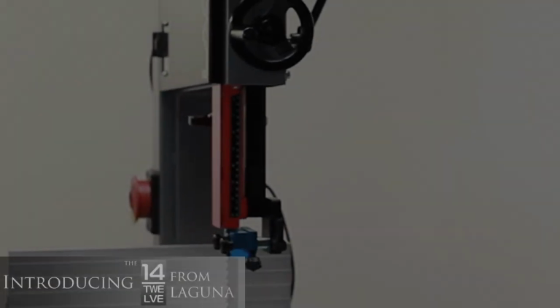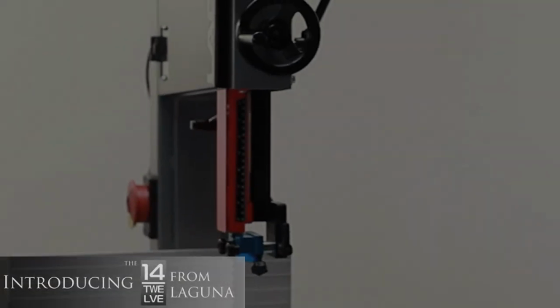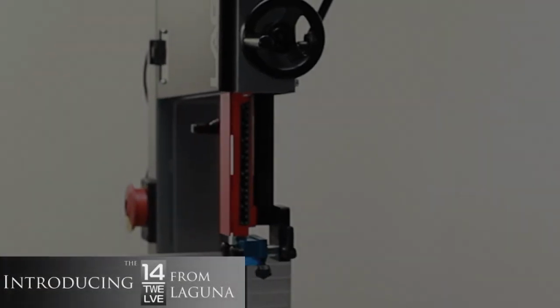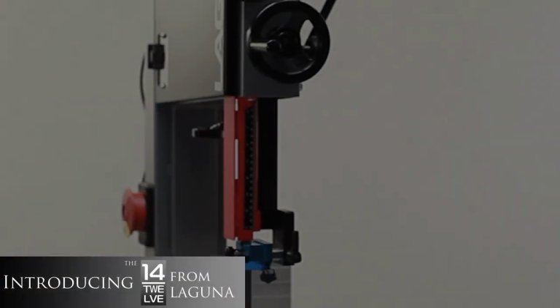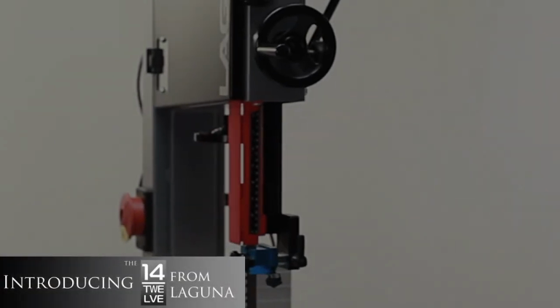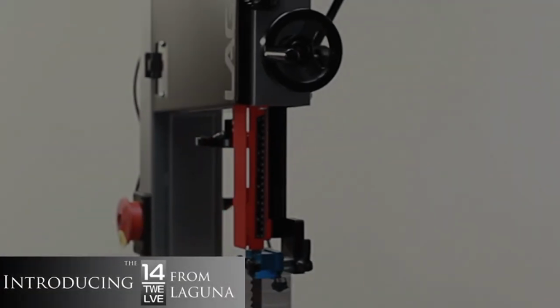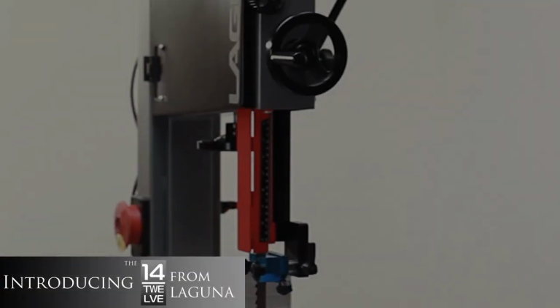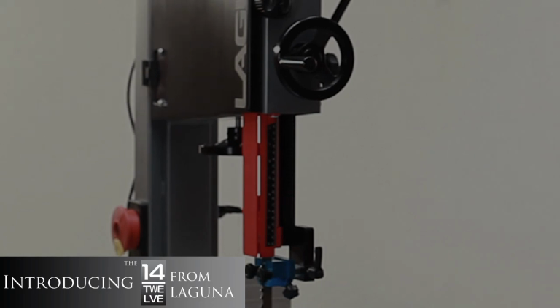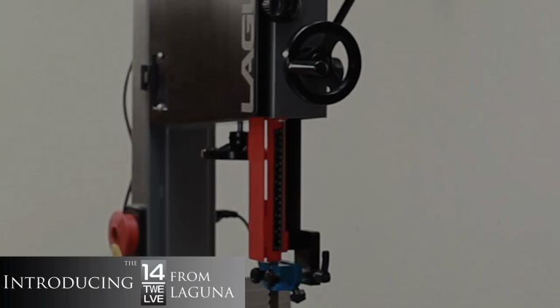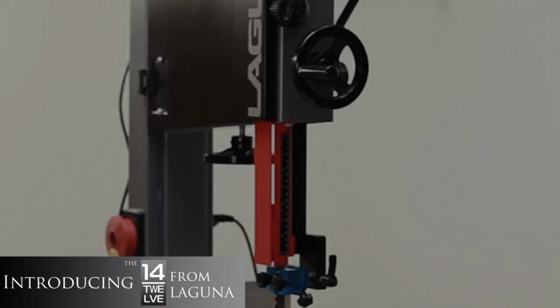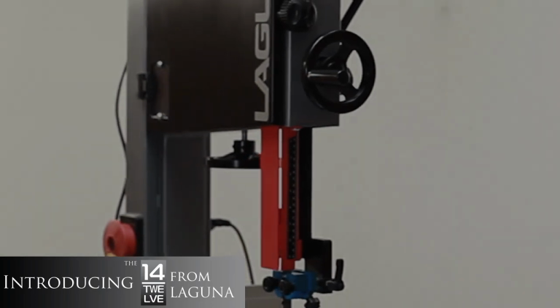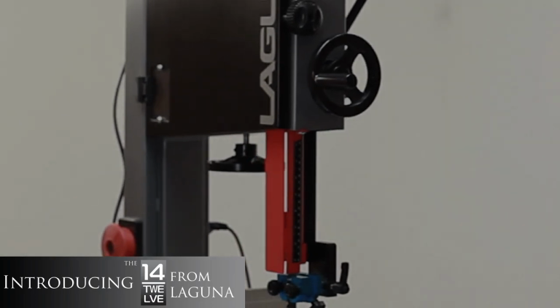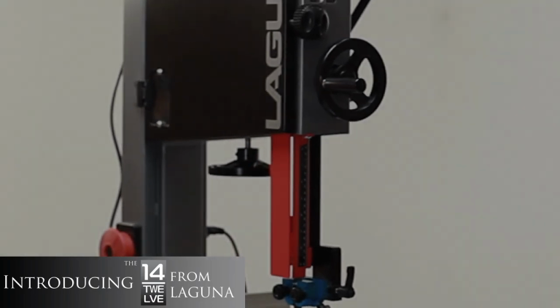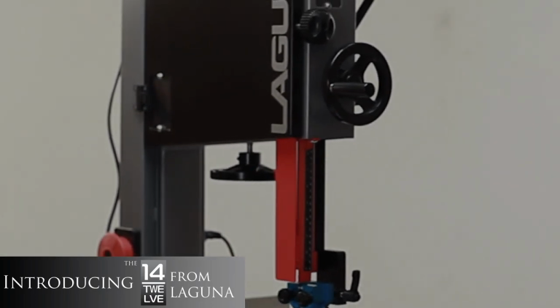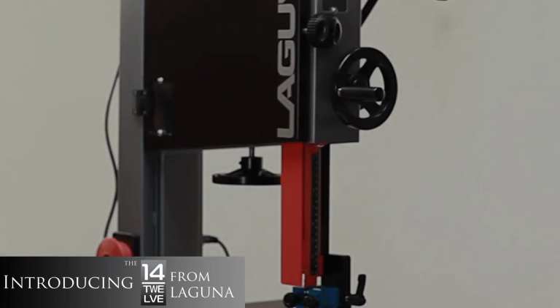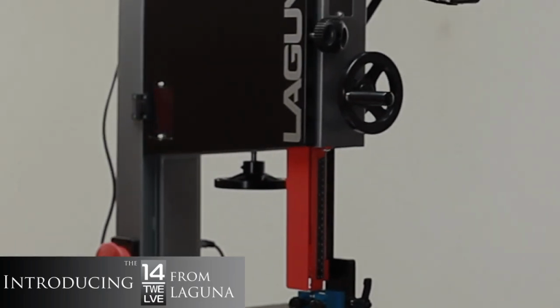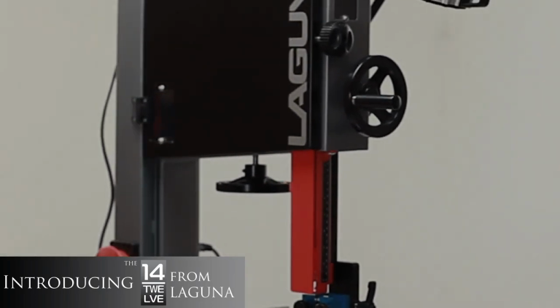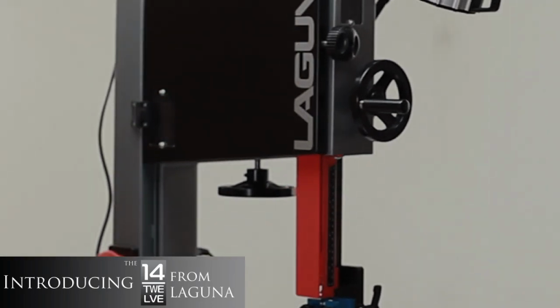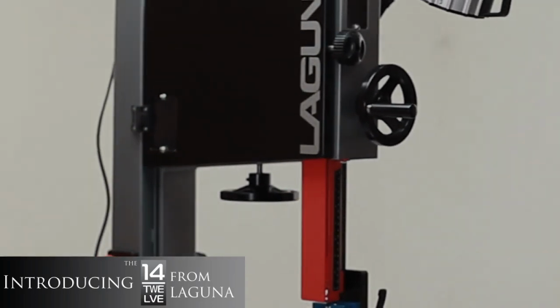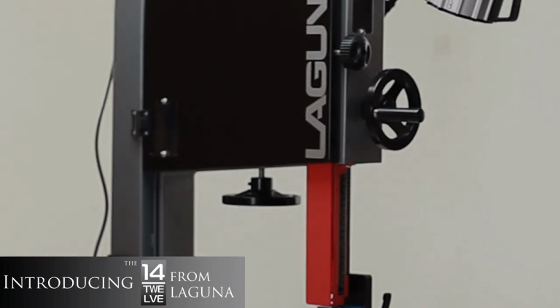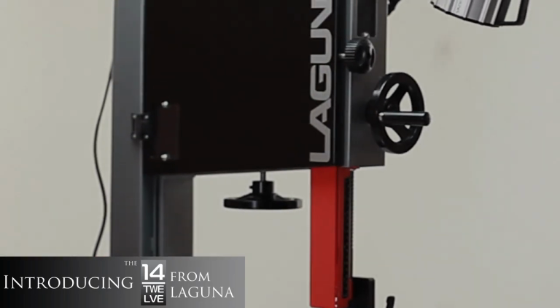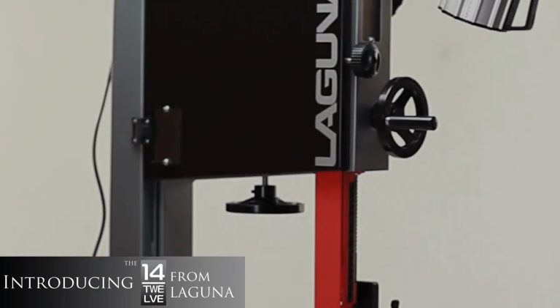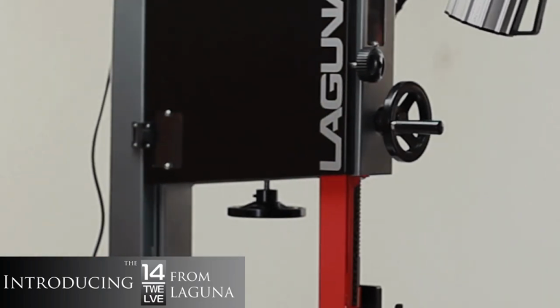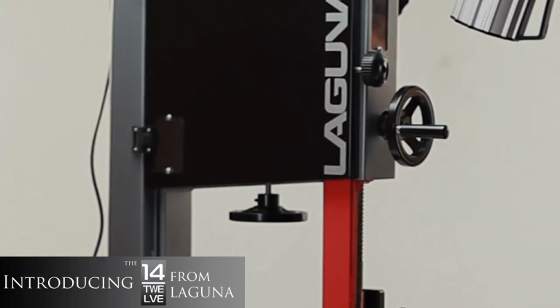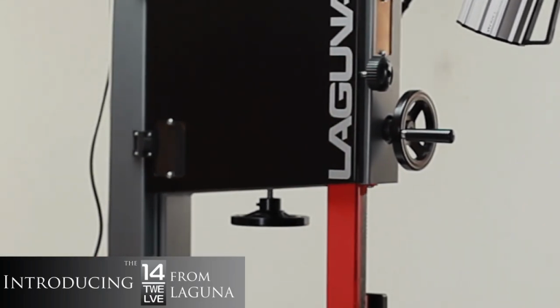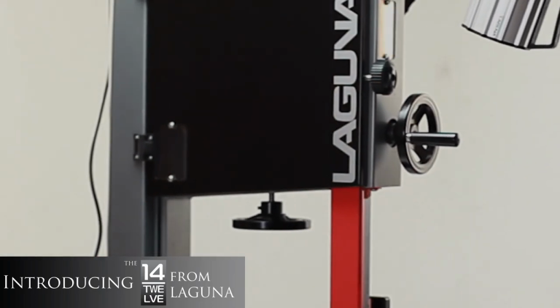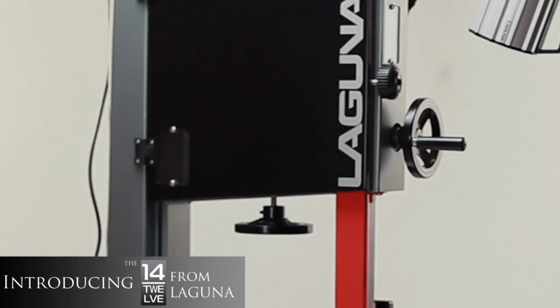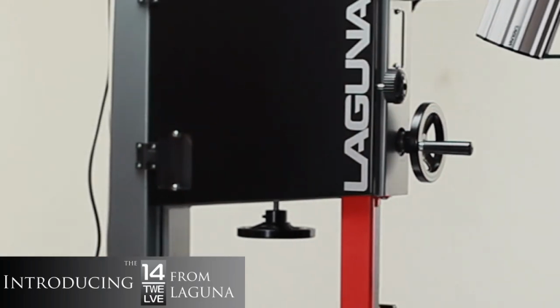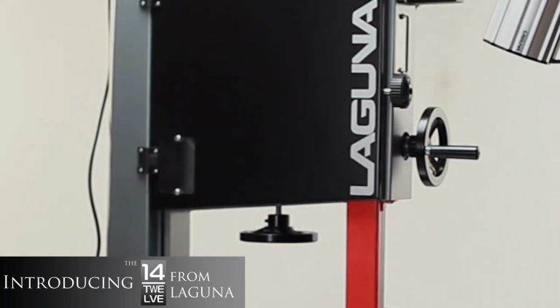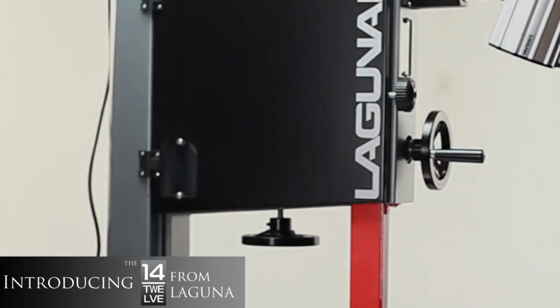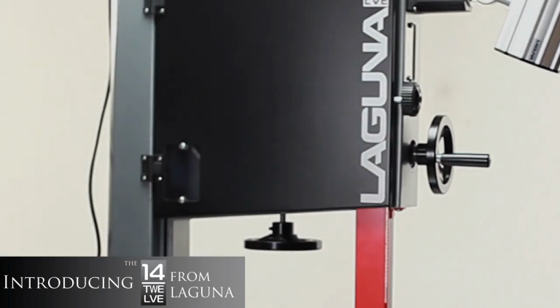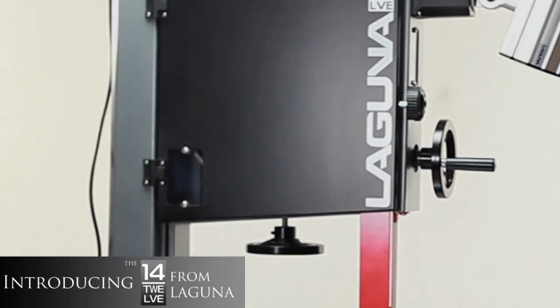Two years in the making. Introducing the 1412 from Laguna.